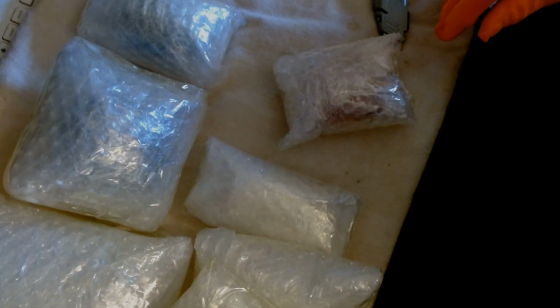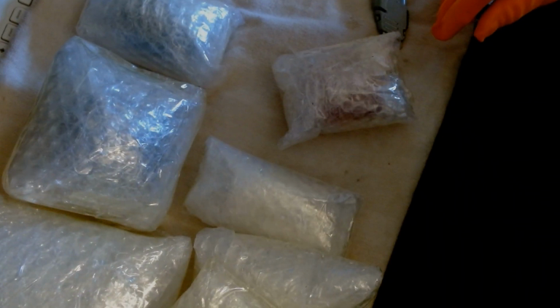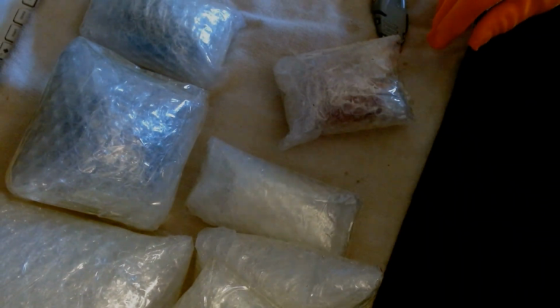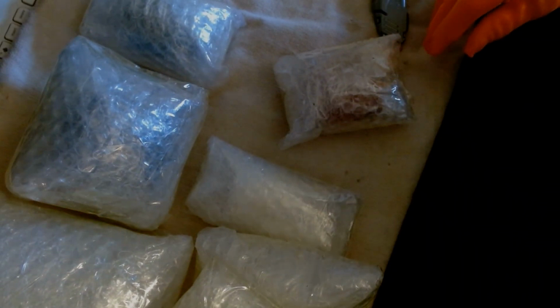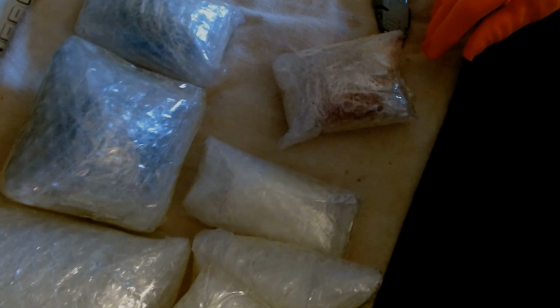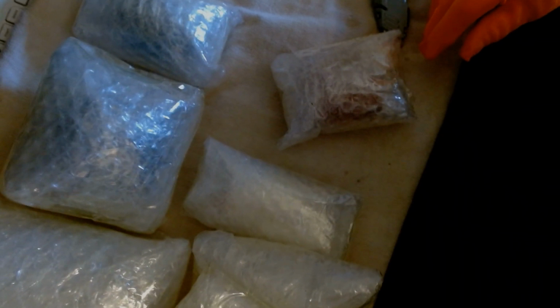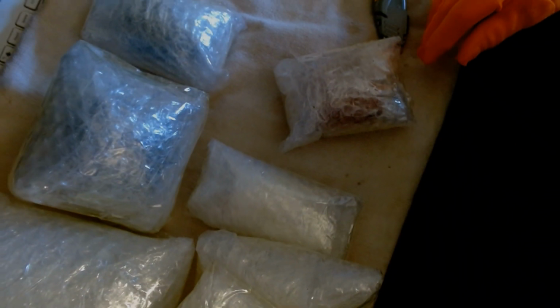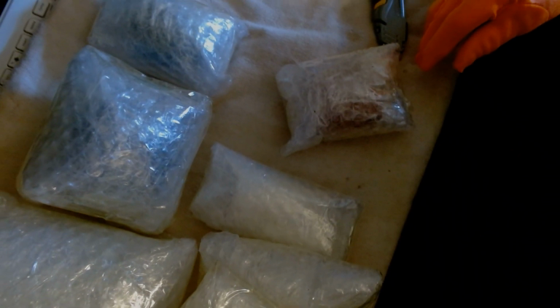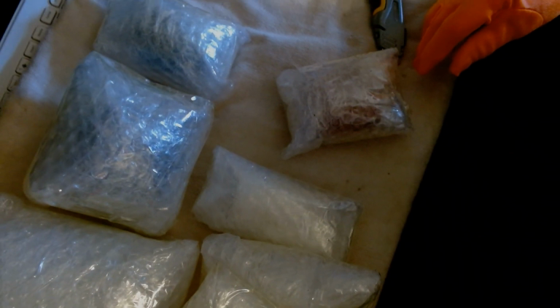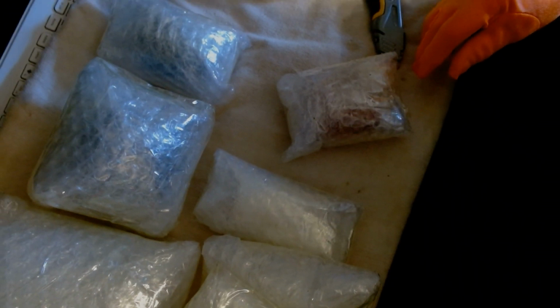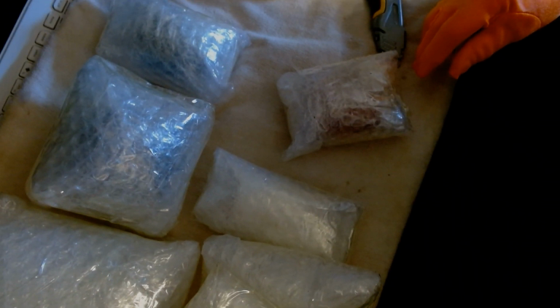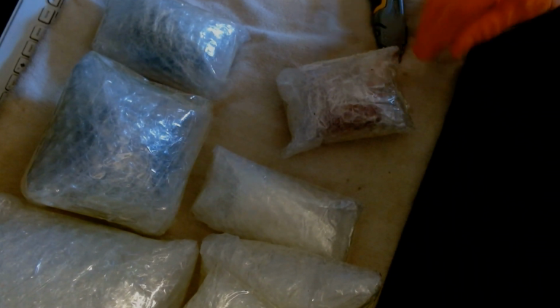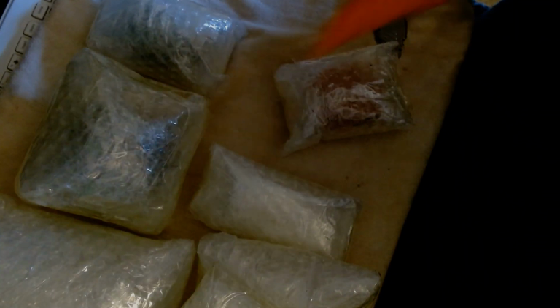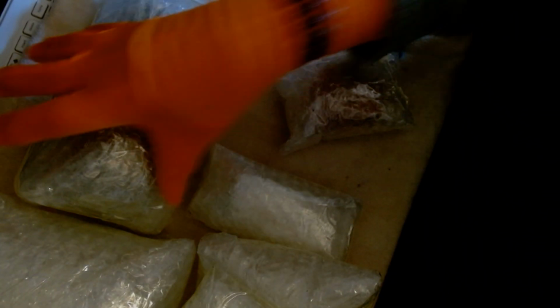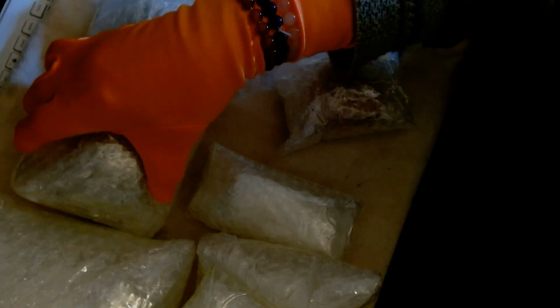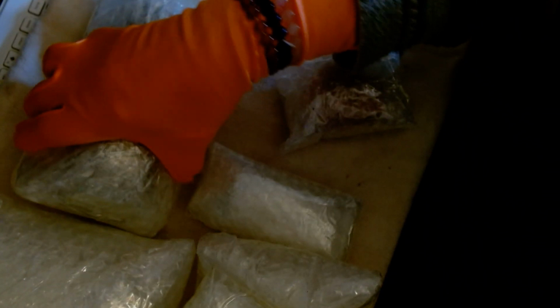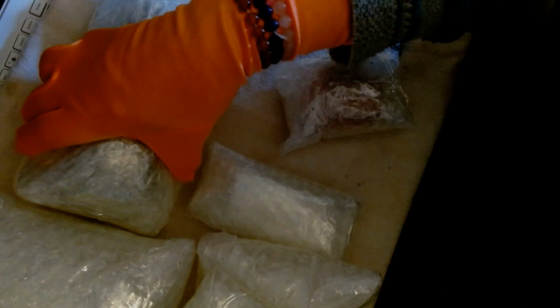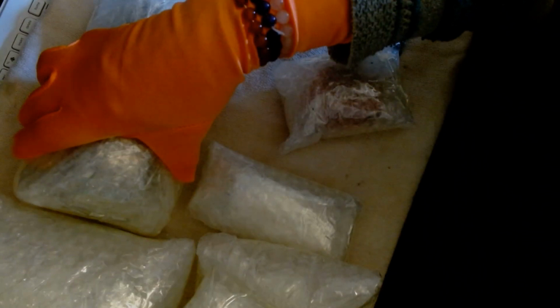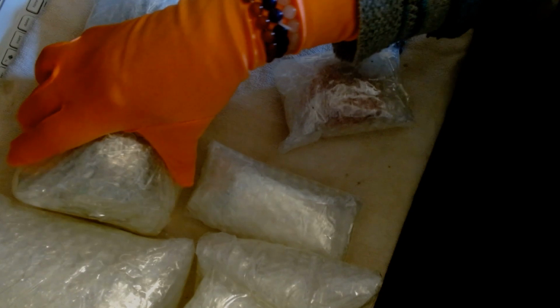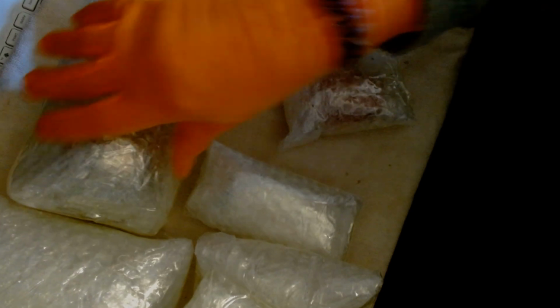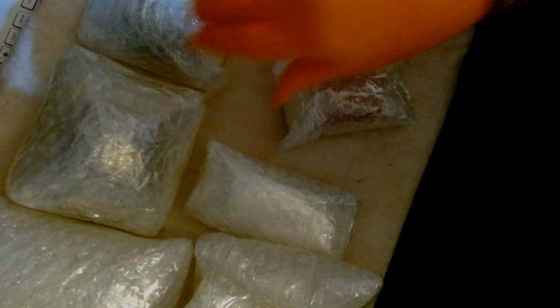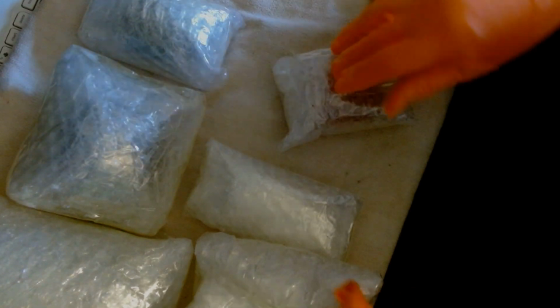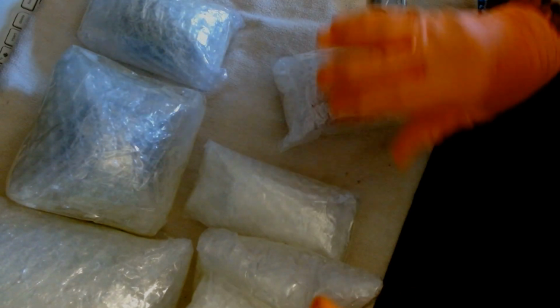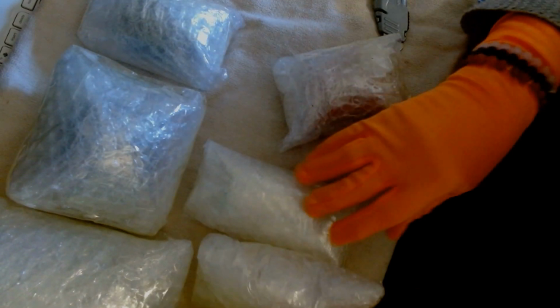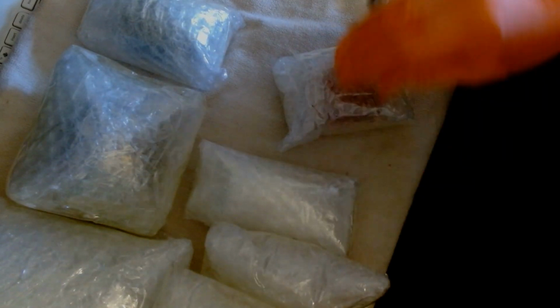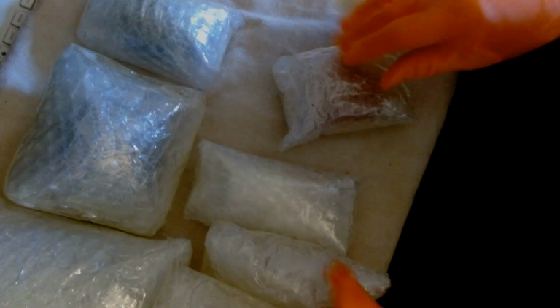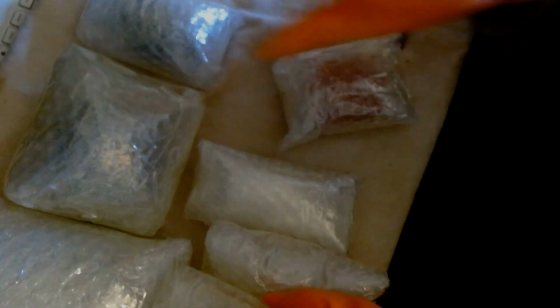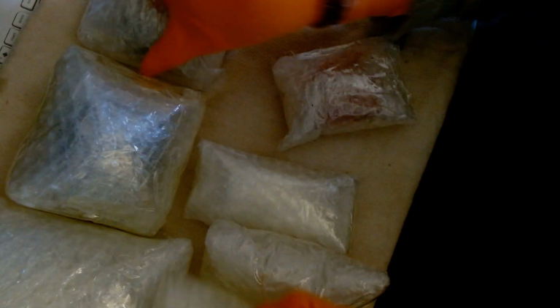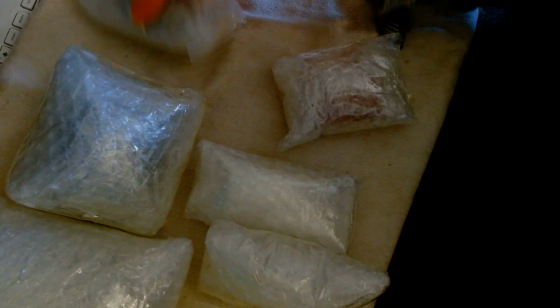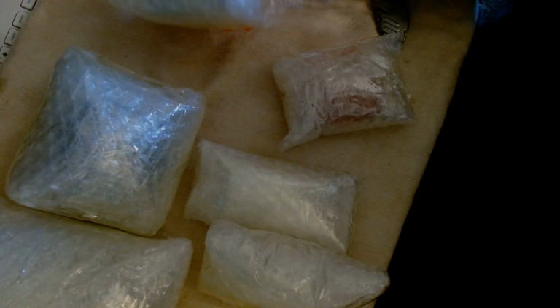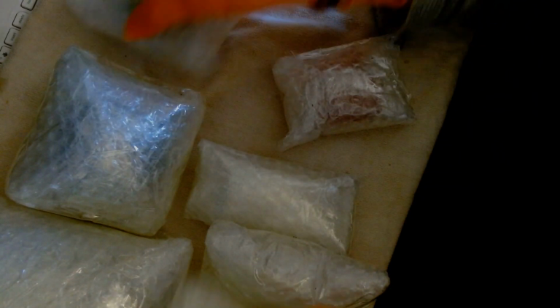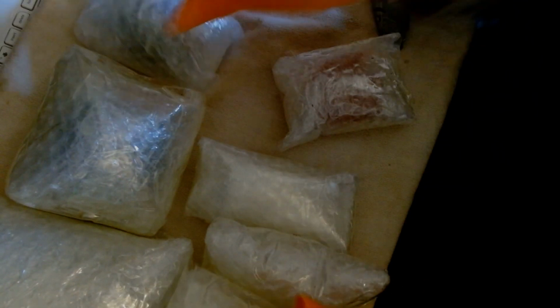Alright, so I got one big package, and a medium-sized one, and a couple of small ones.